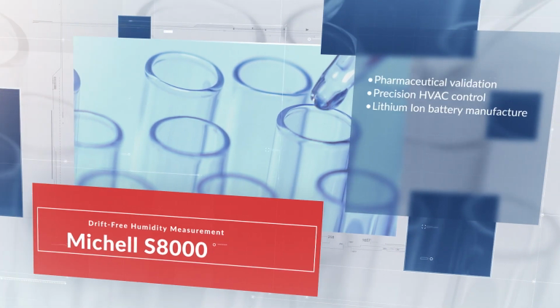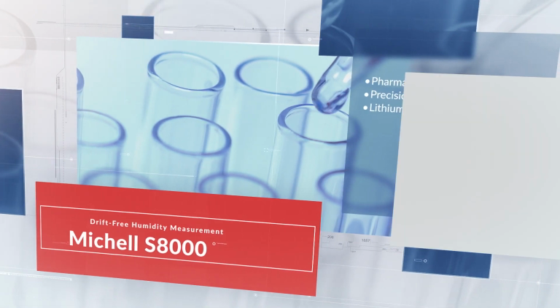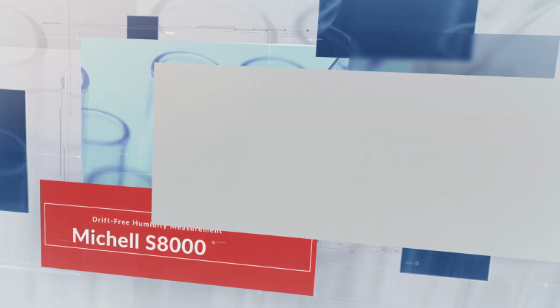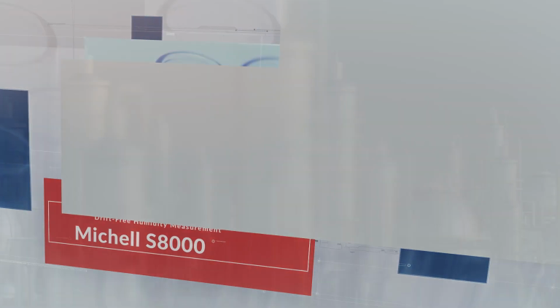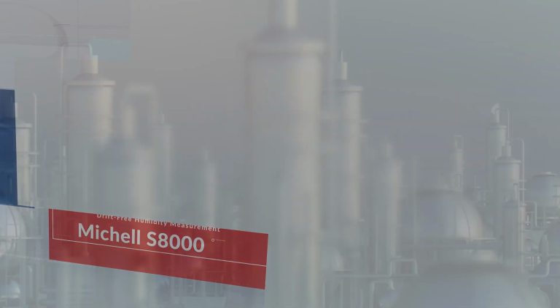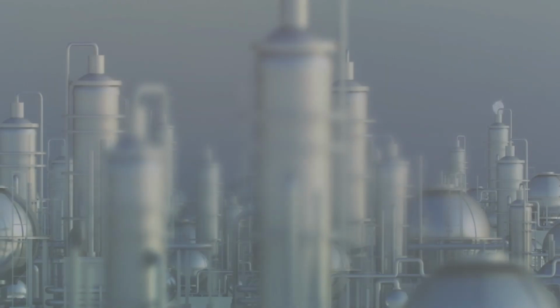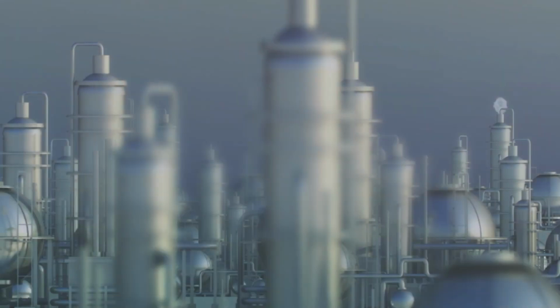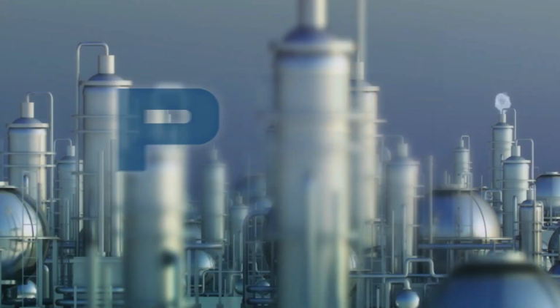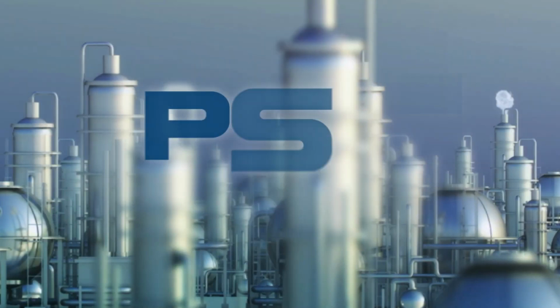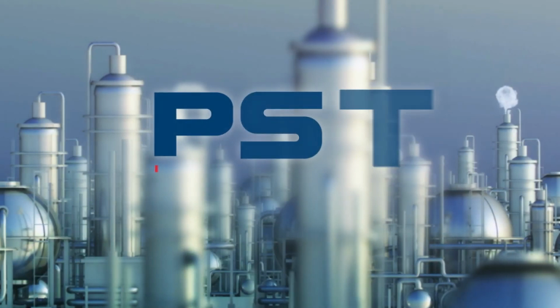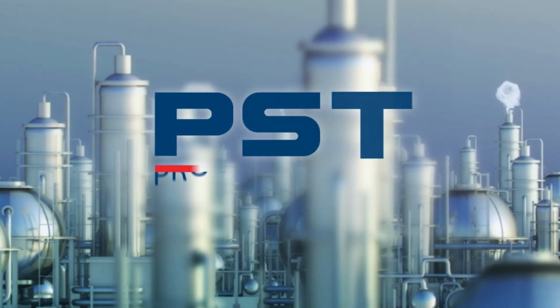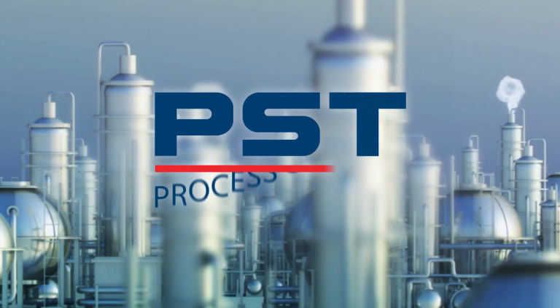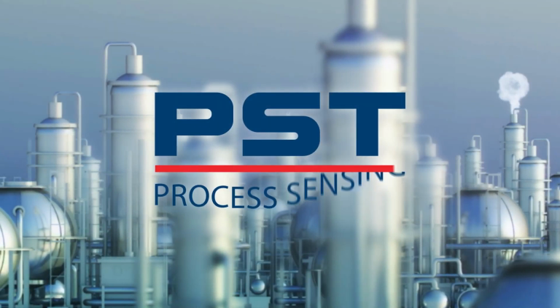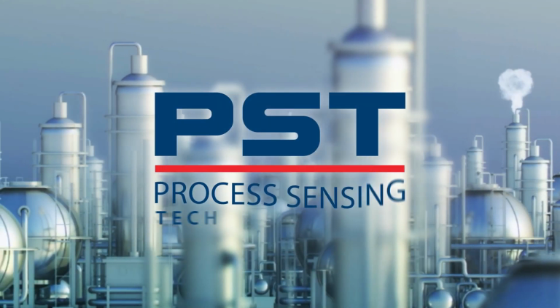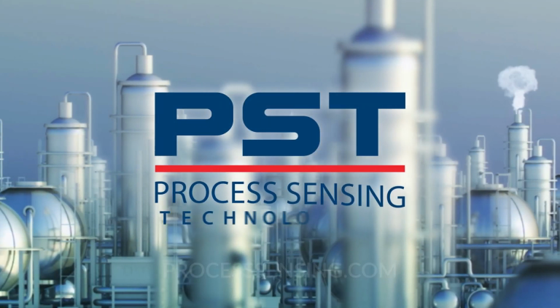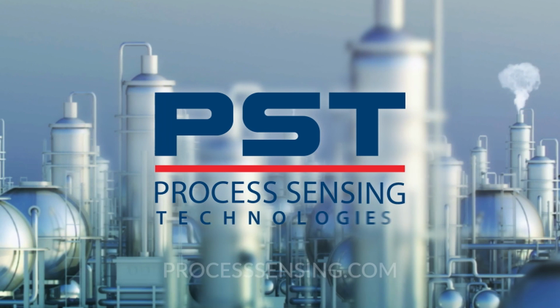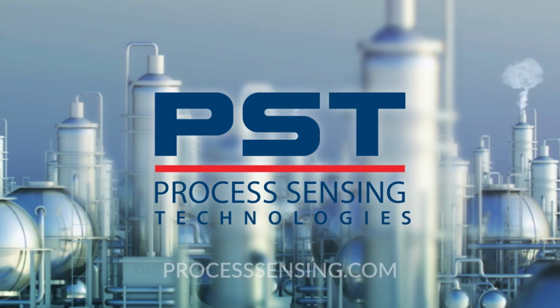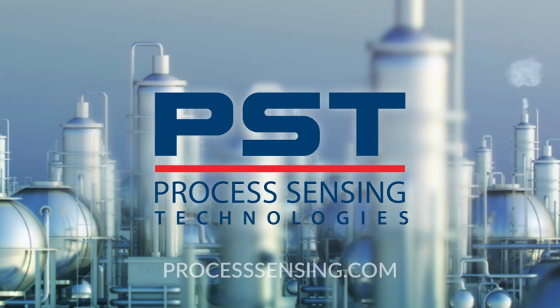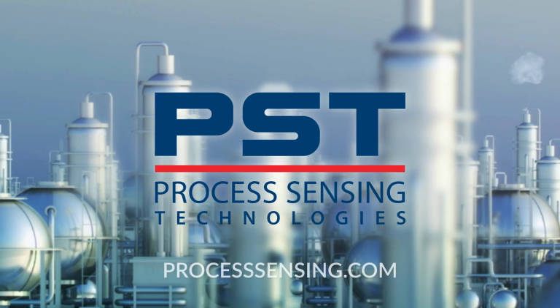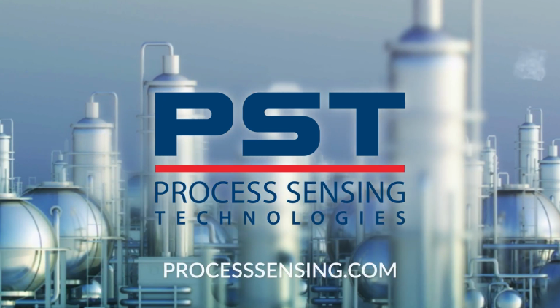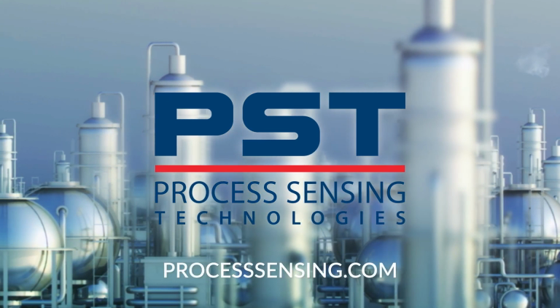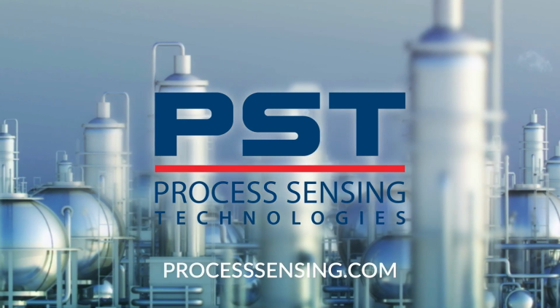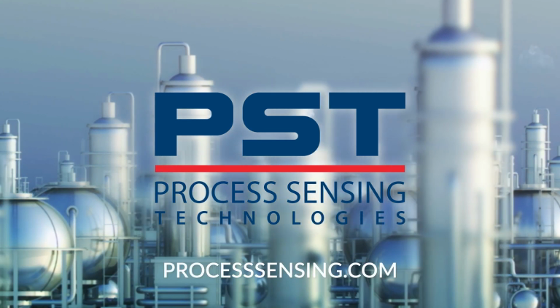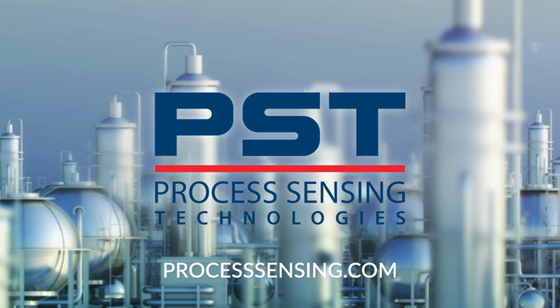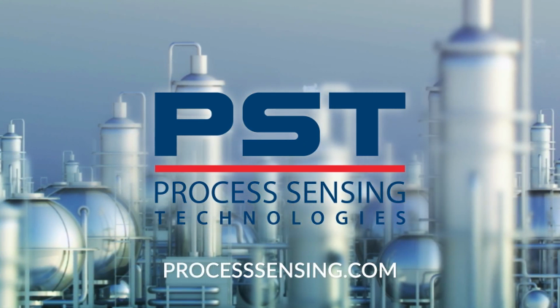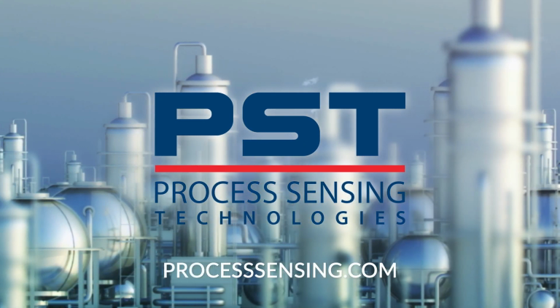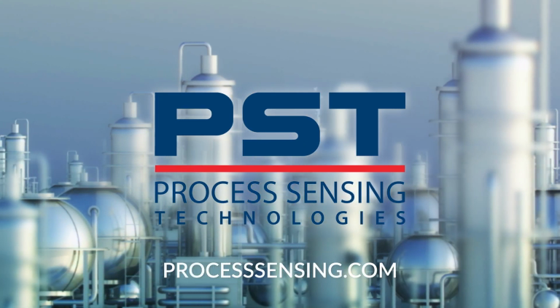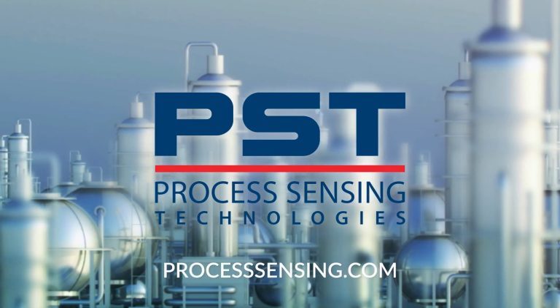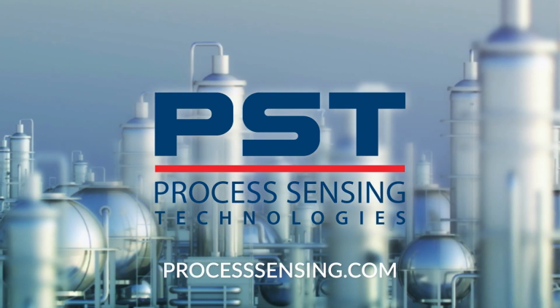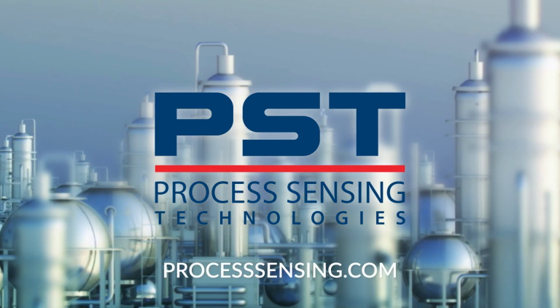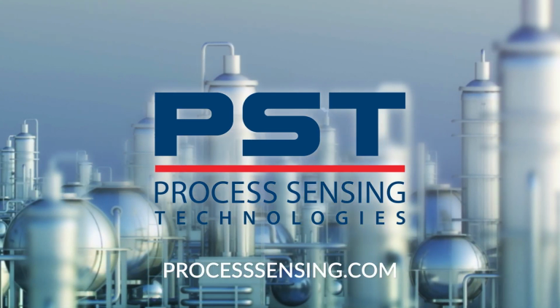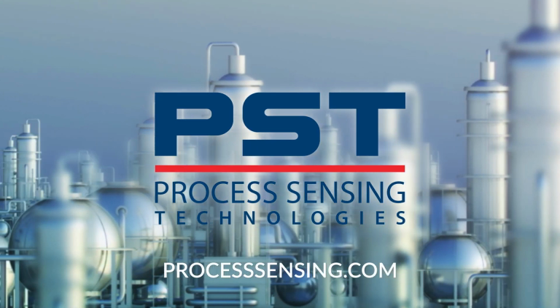Visit processsensing.com to see our full range of measurement instrumentation and solutions.